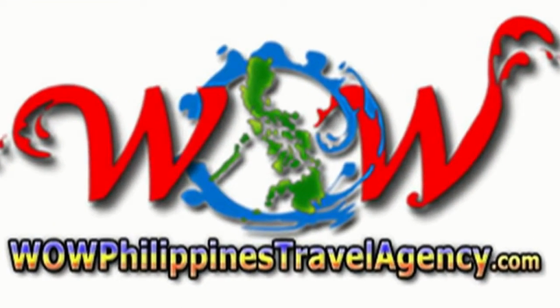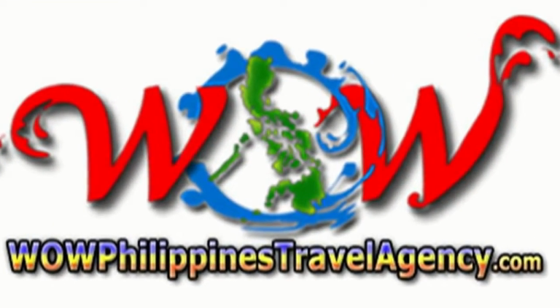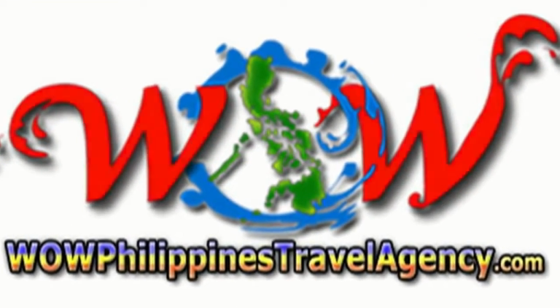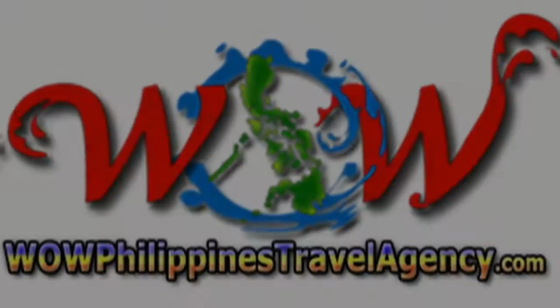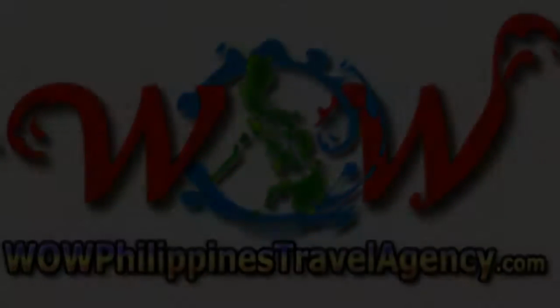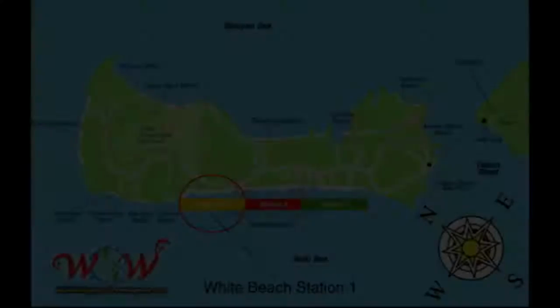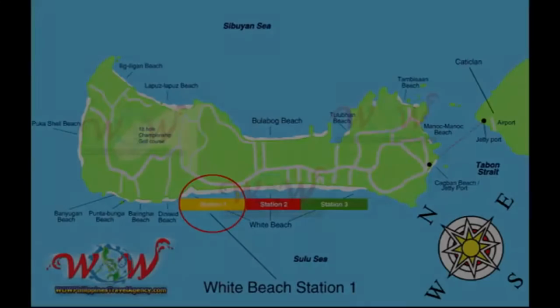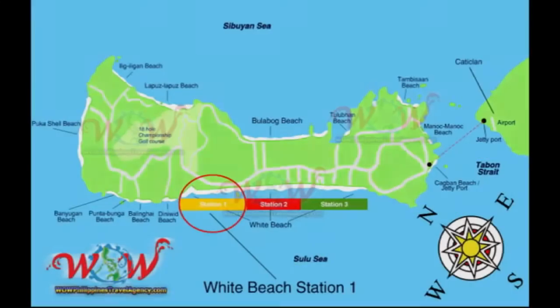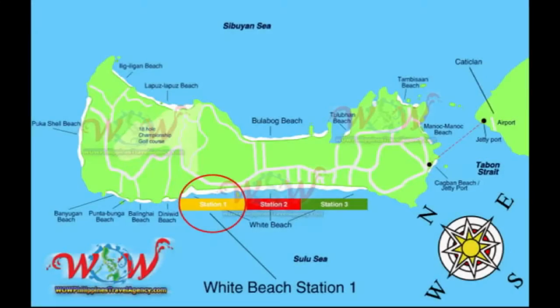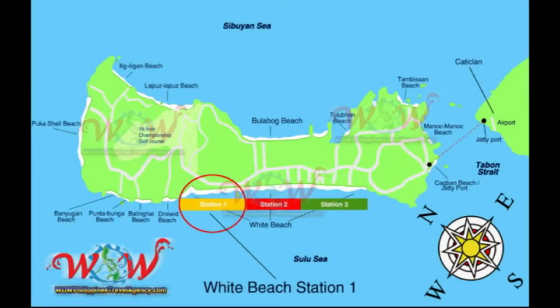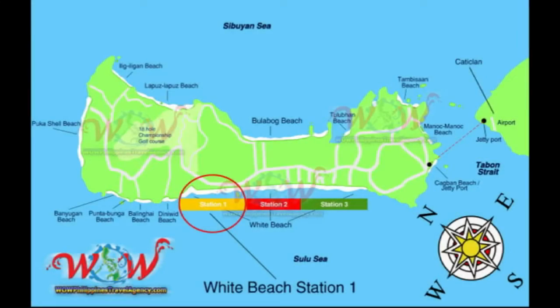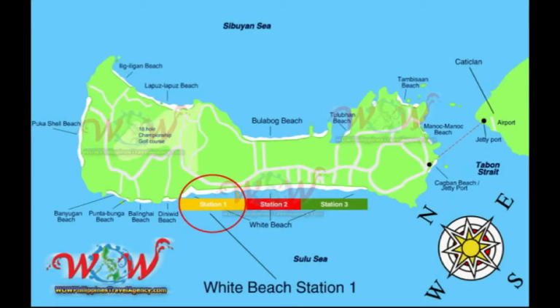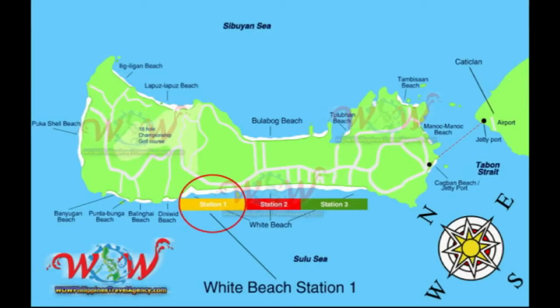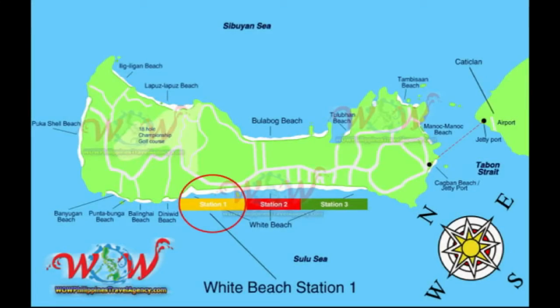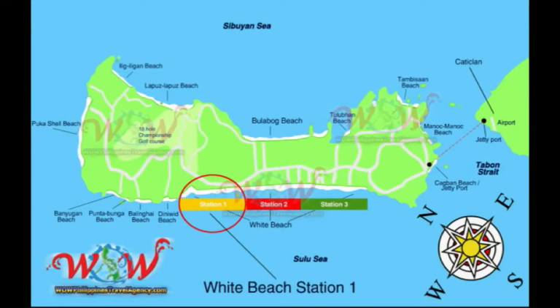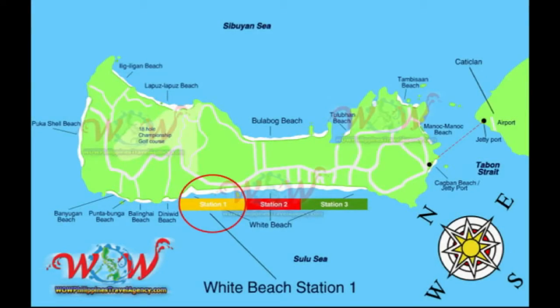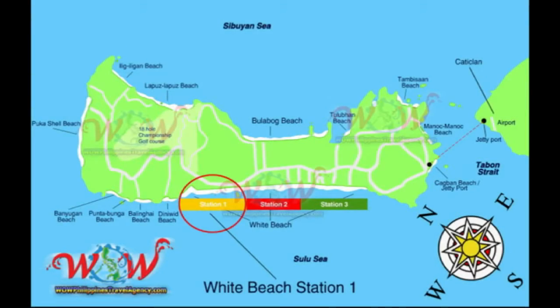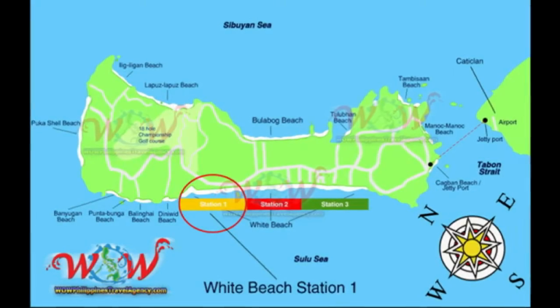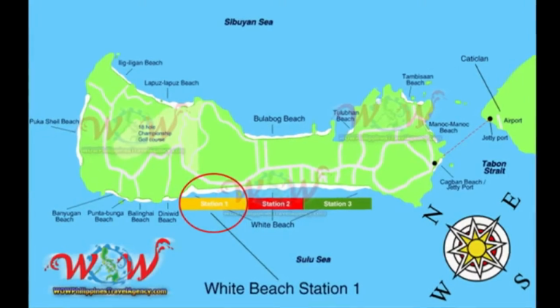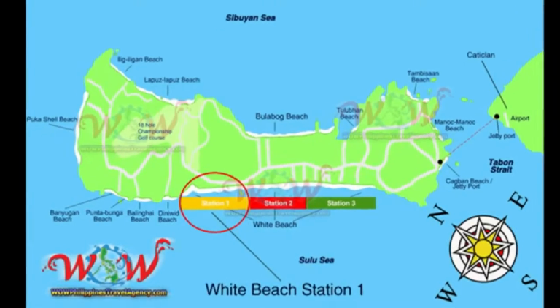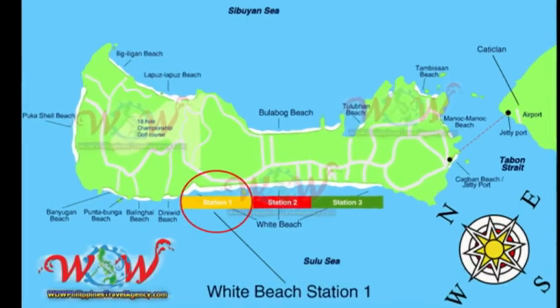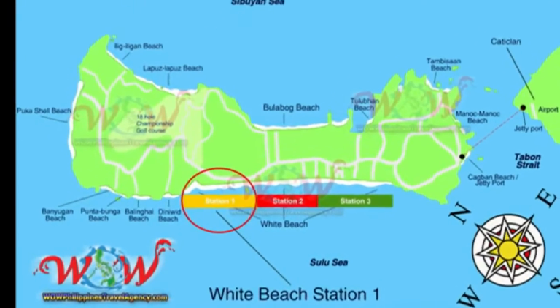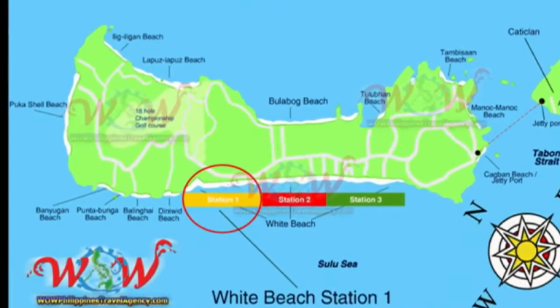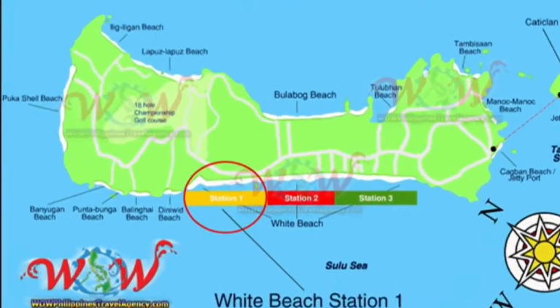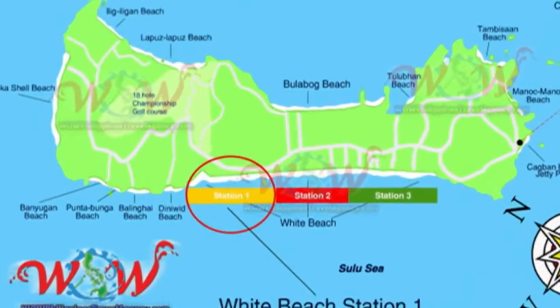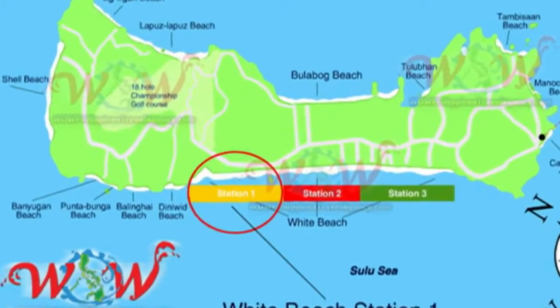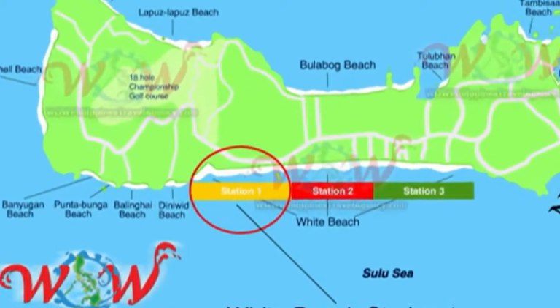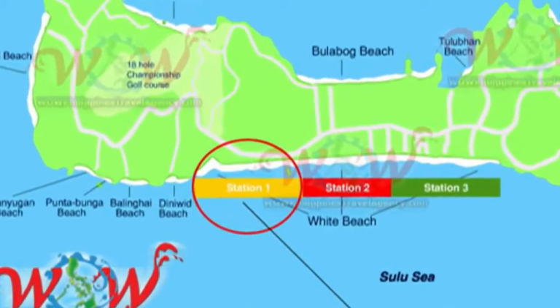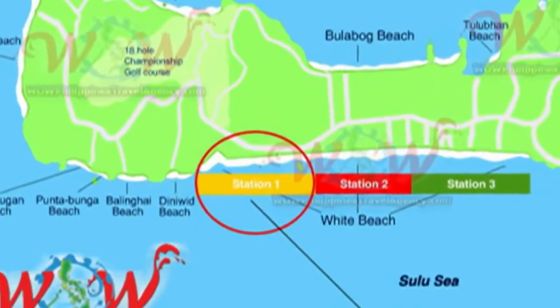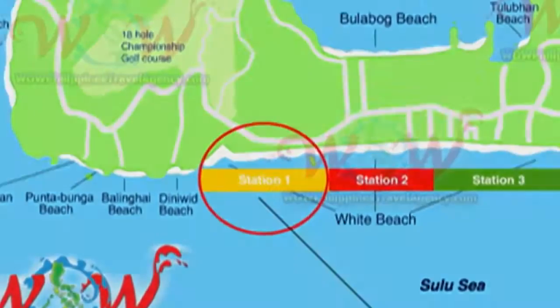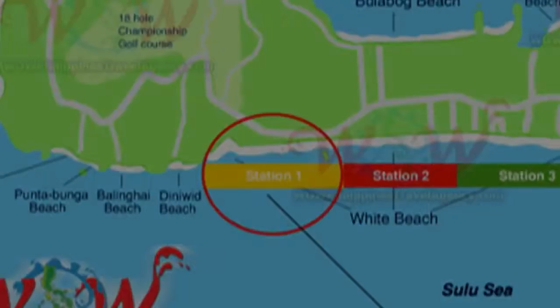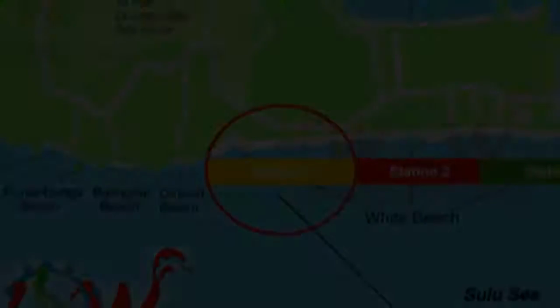Hey, Rick St. John with WOWPhilippinesTravelAgency.com. Today we're going to be looking at Alta Vista in Station One.